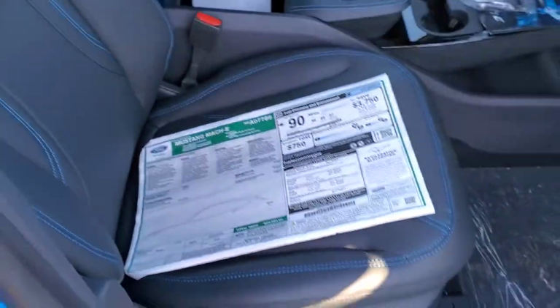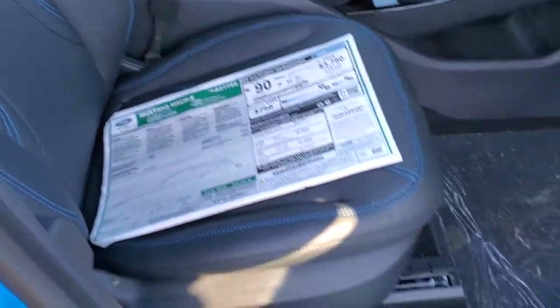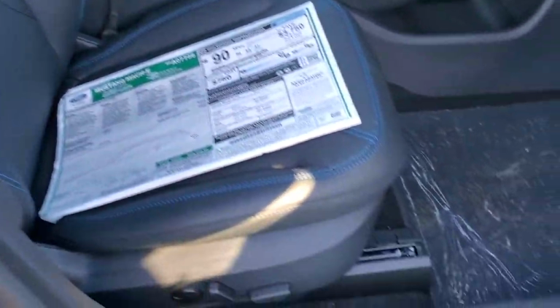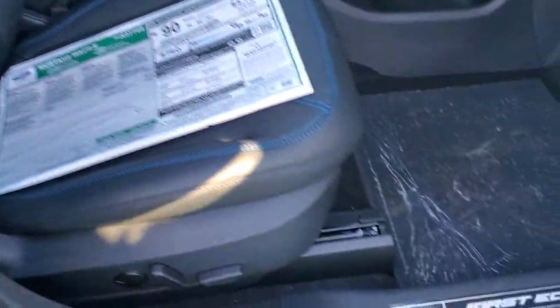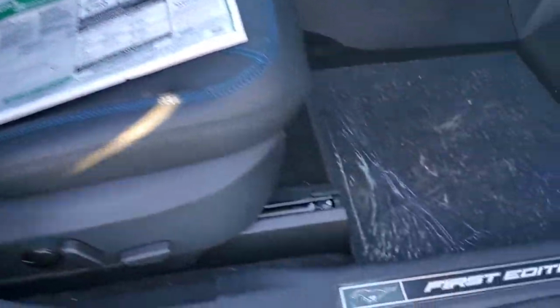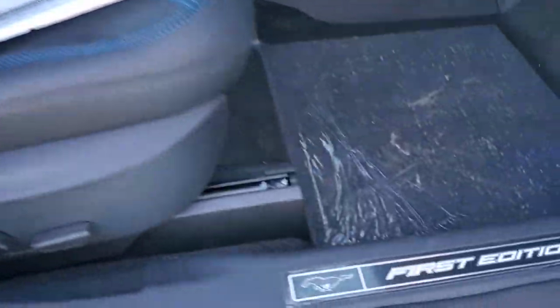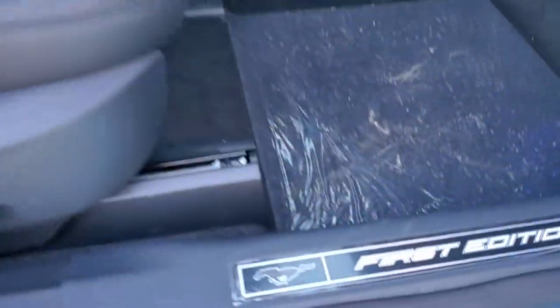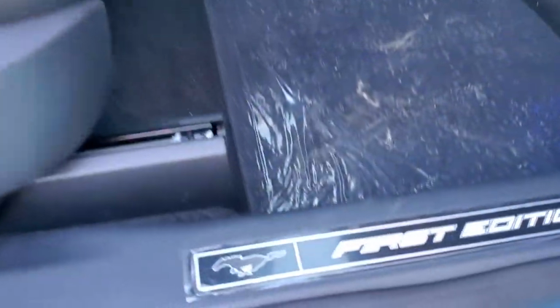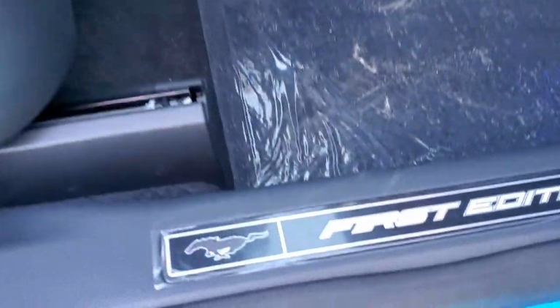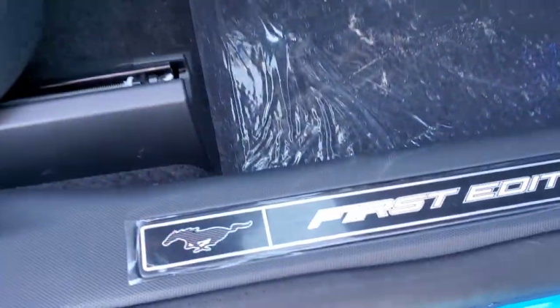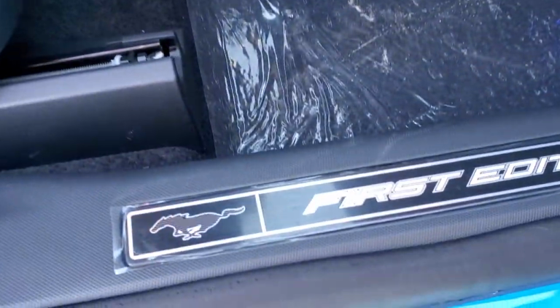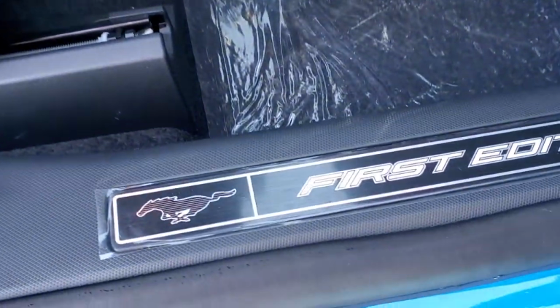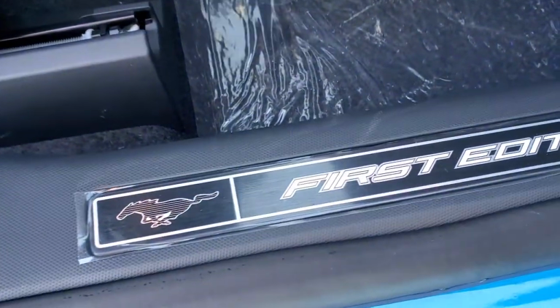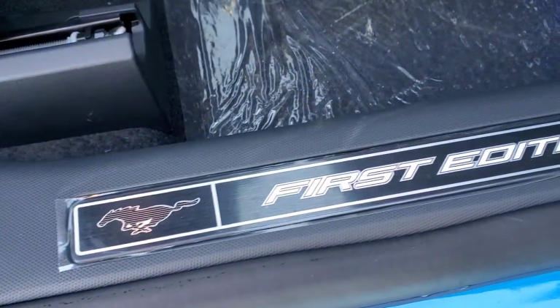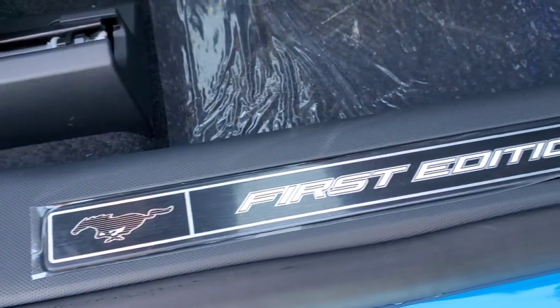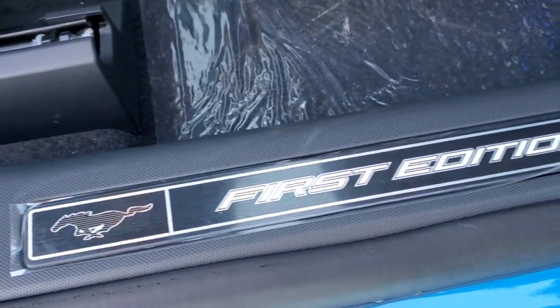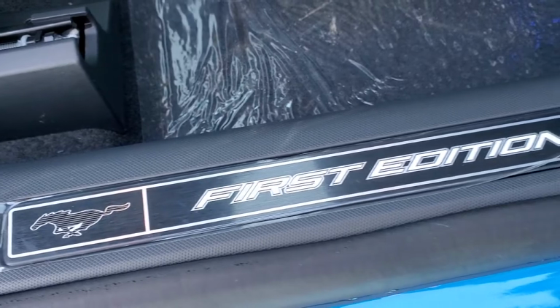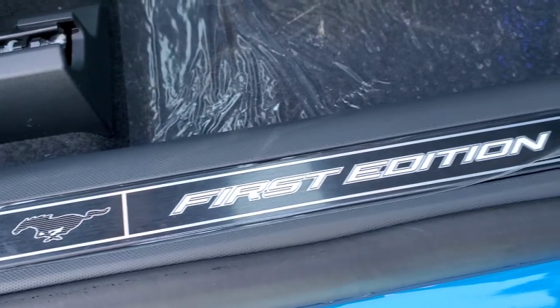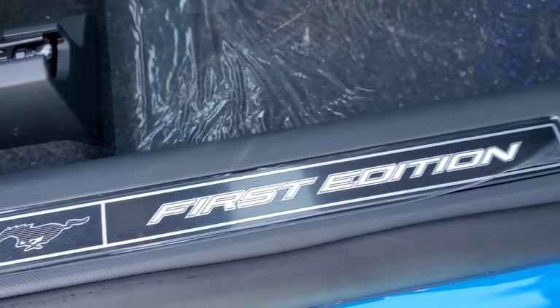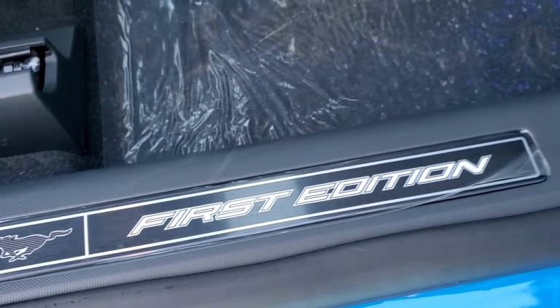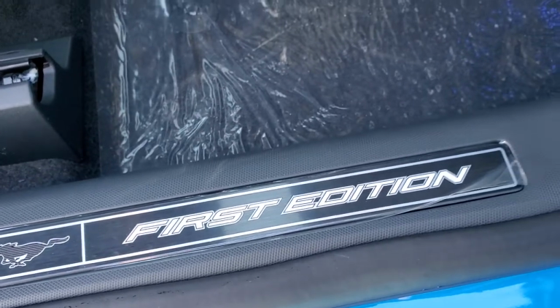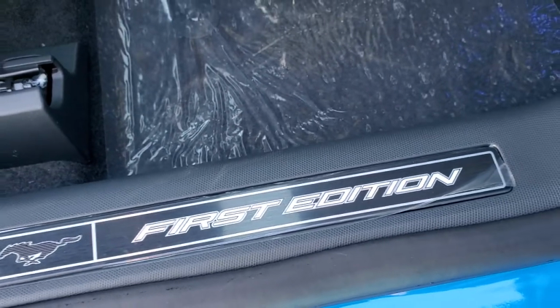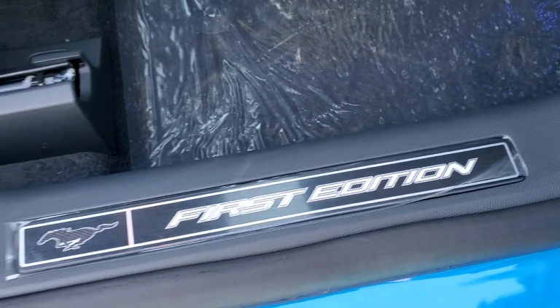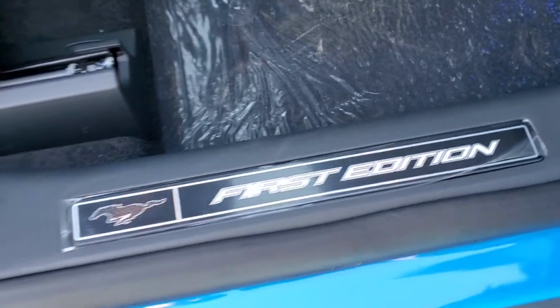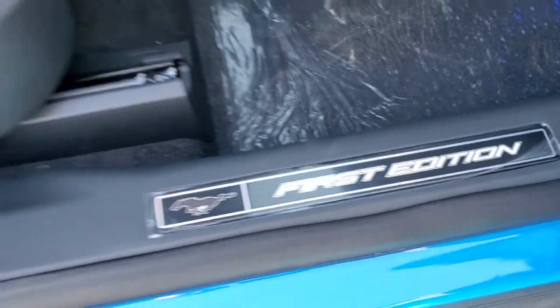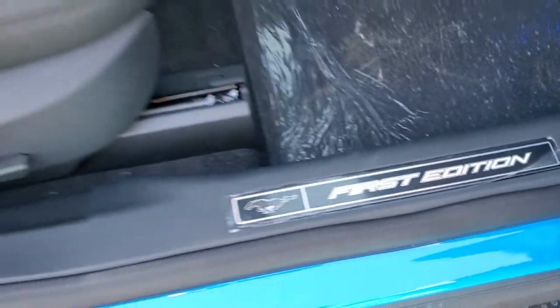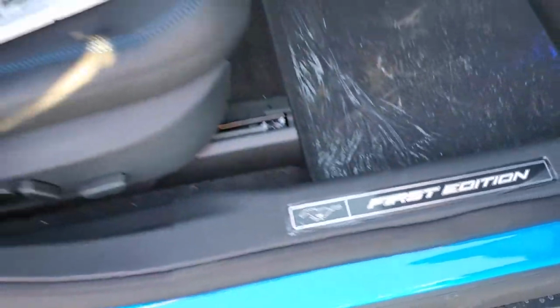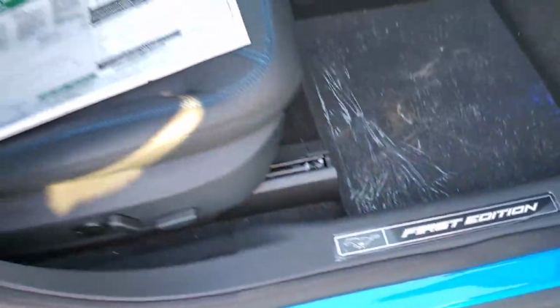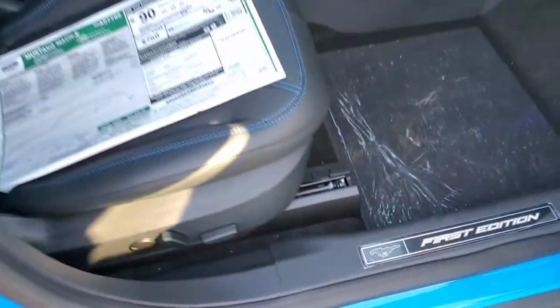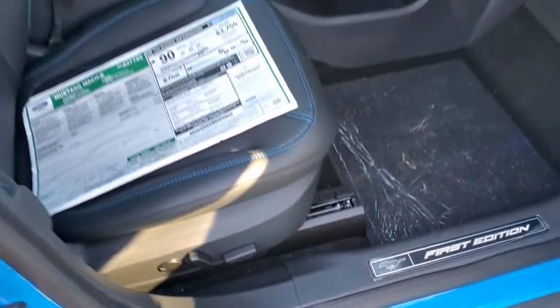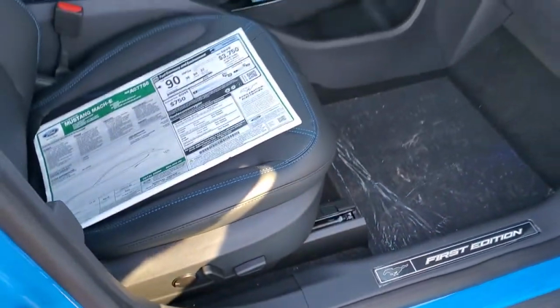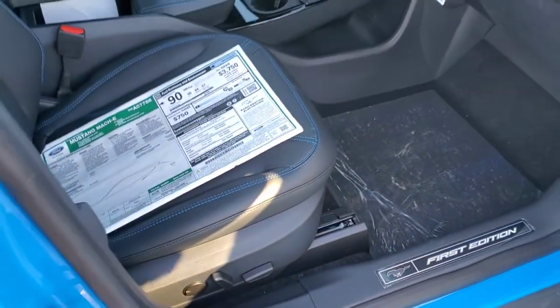I also like that they have the First Edition plates on the door sills there.